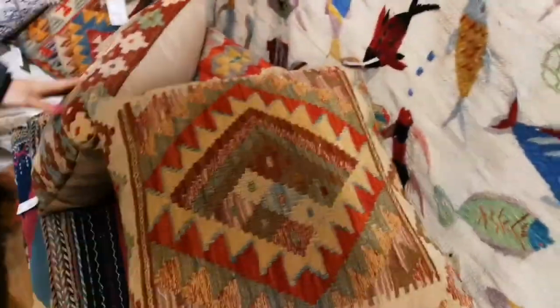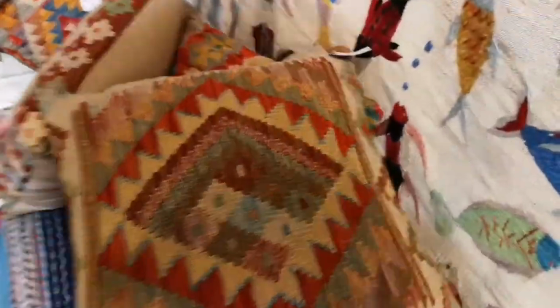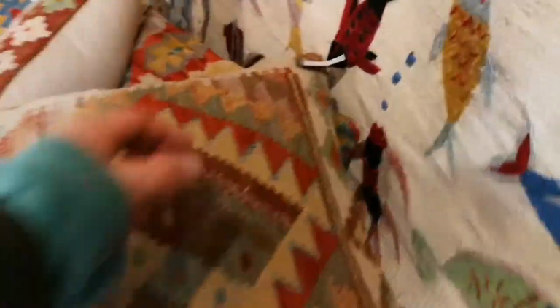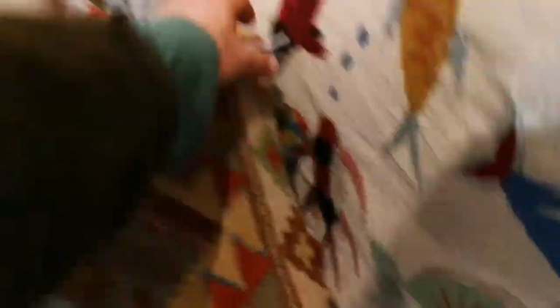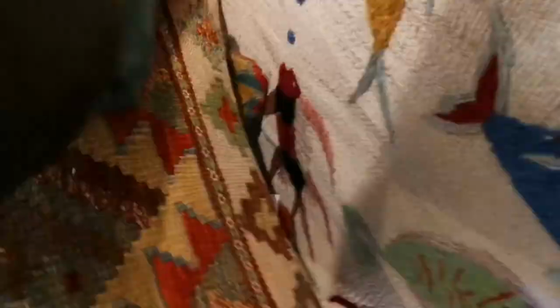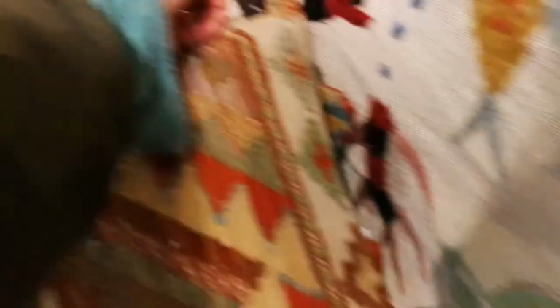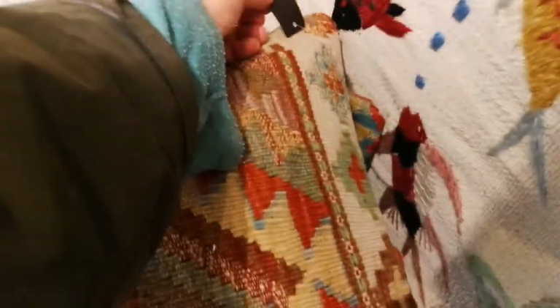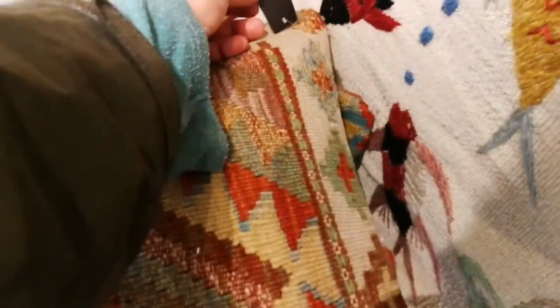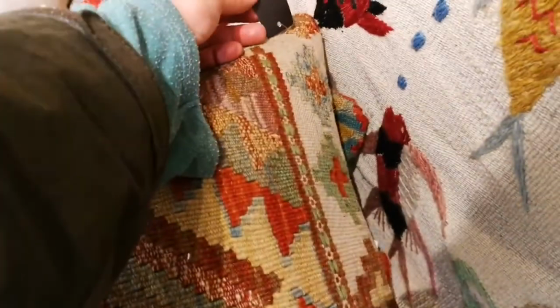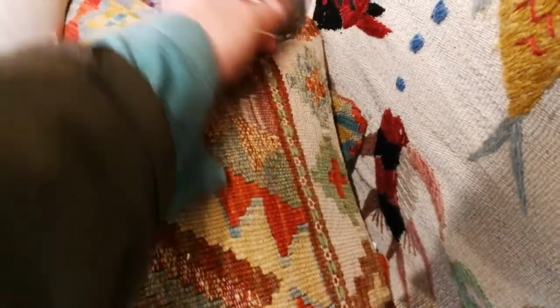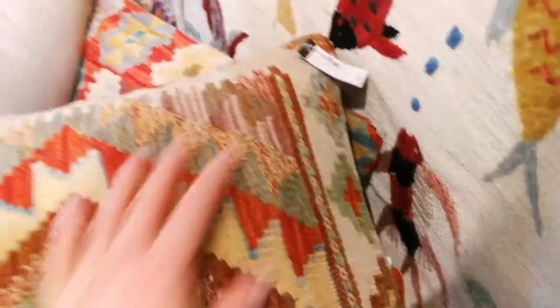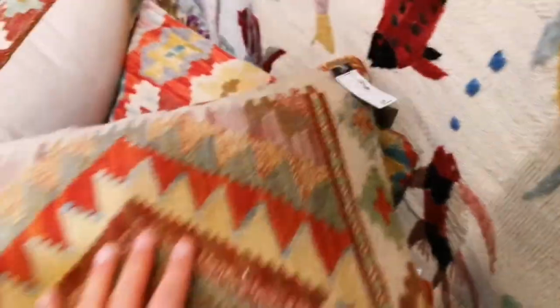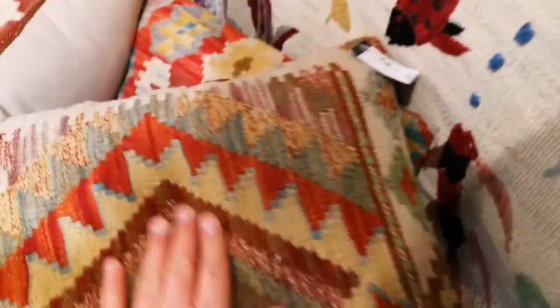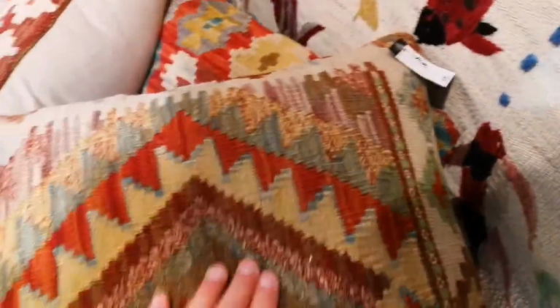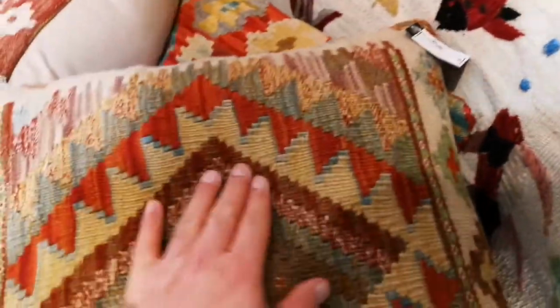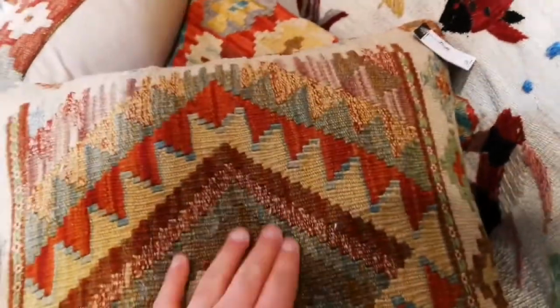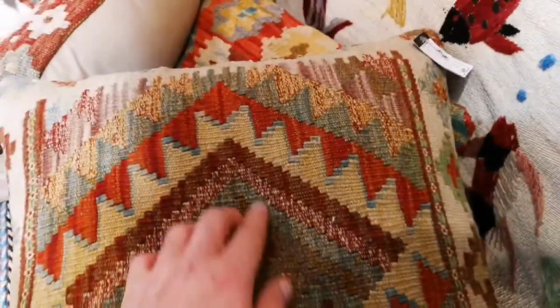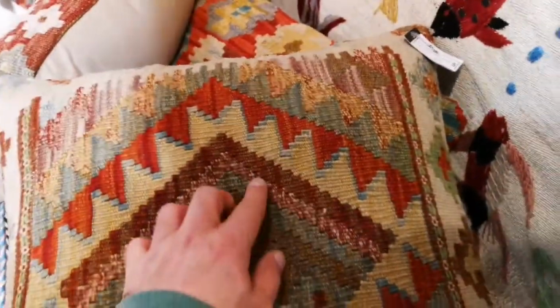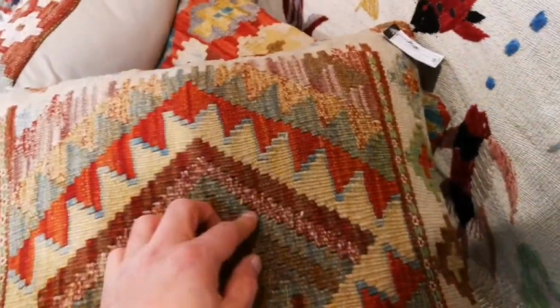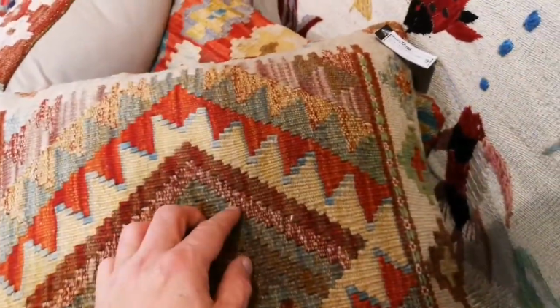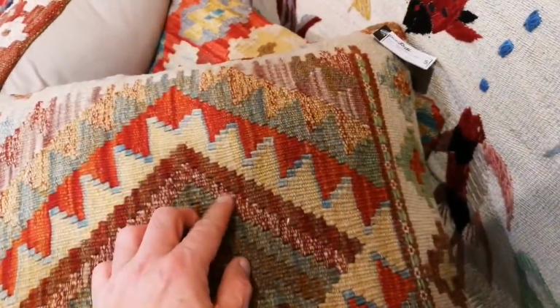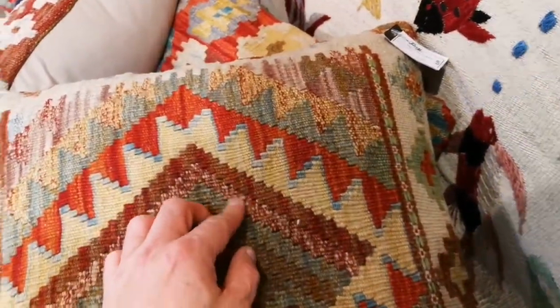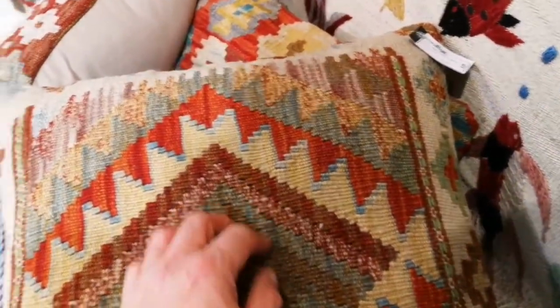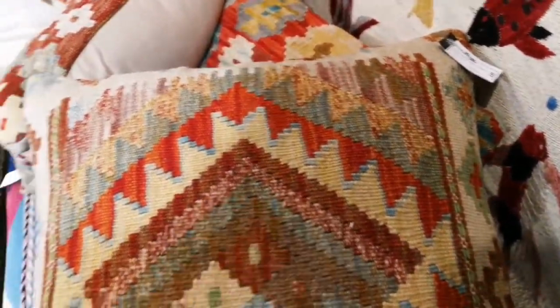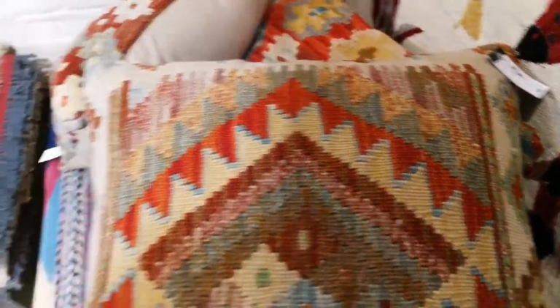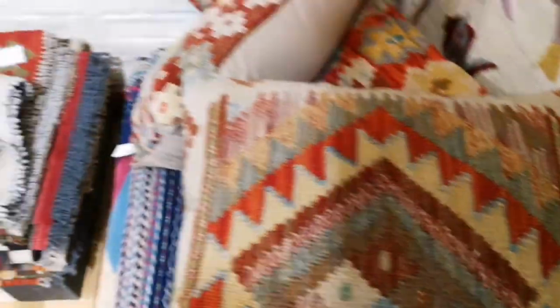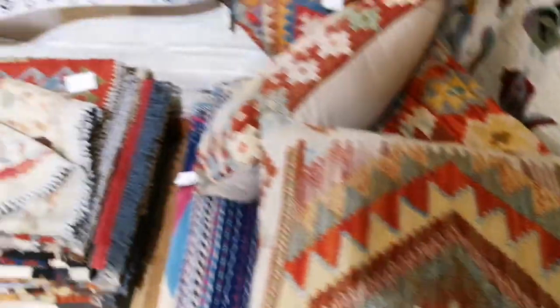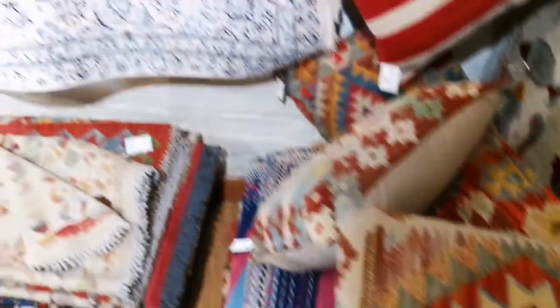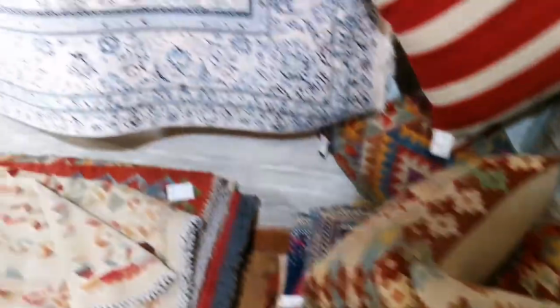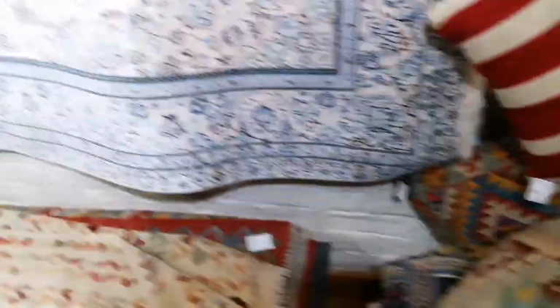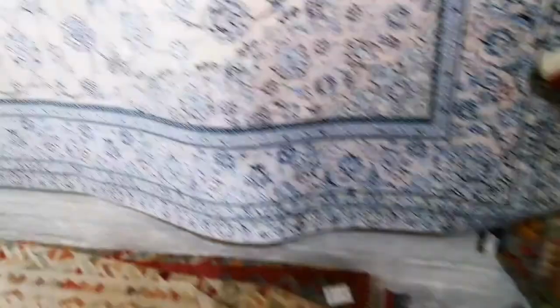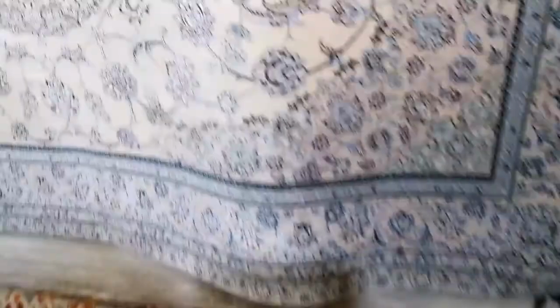How much are they? £49. It's nothing. Yeah, that's beautiful. Look at this carpet.